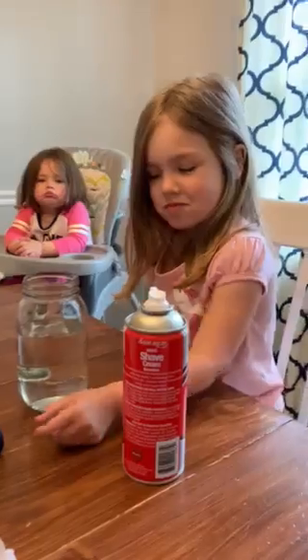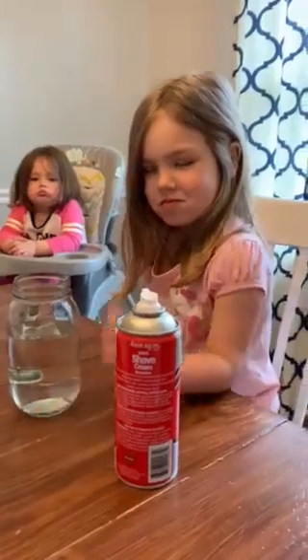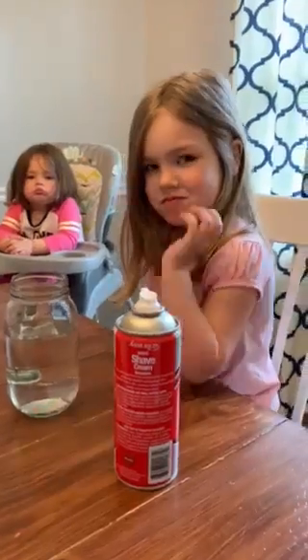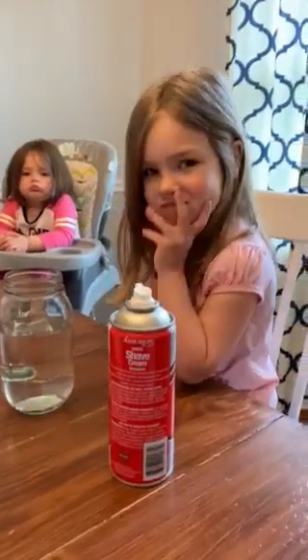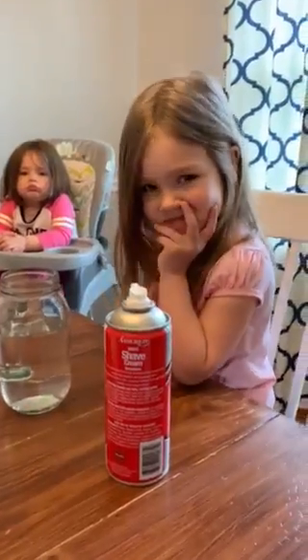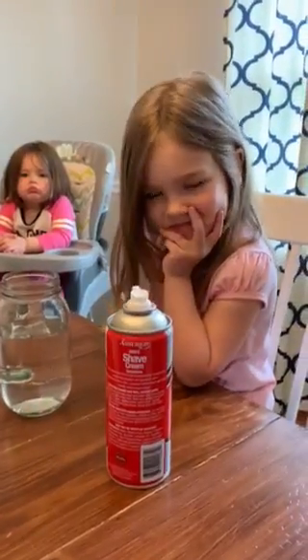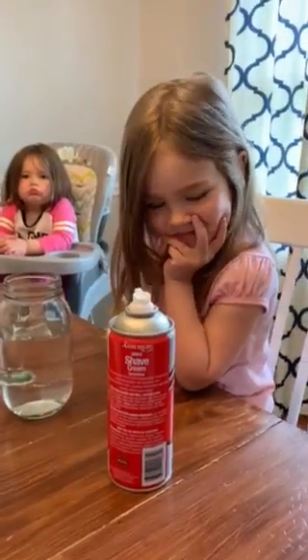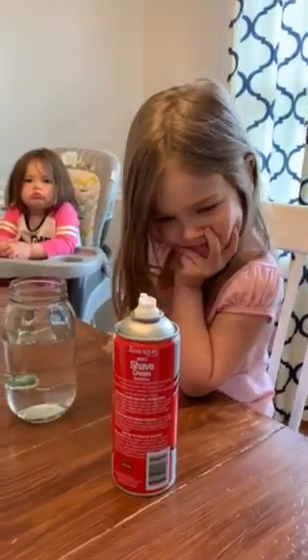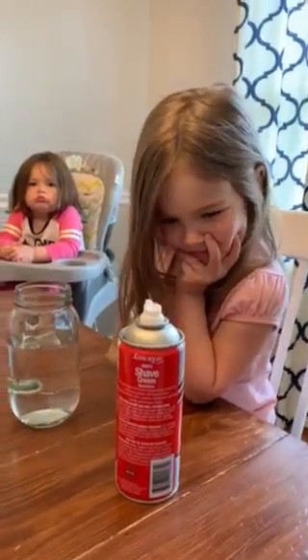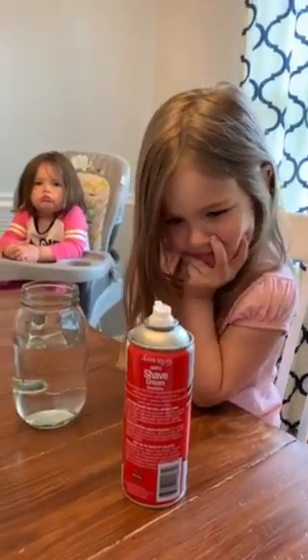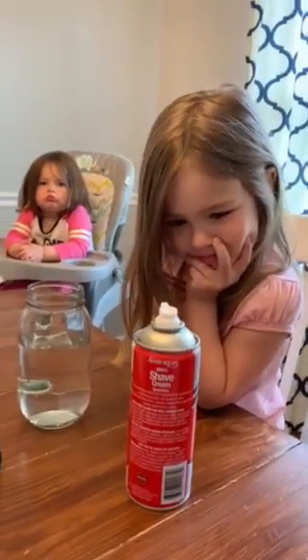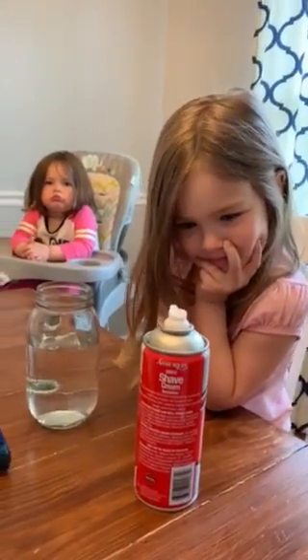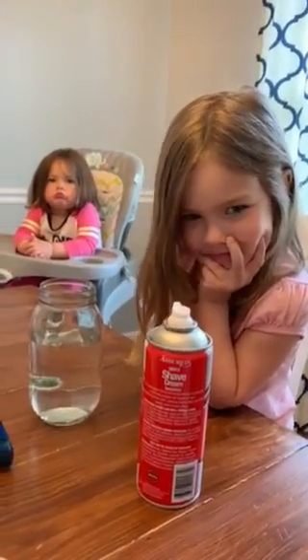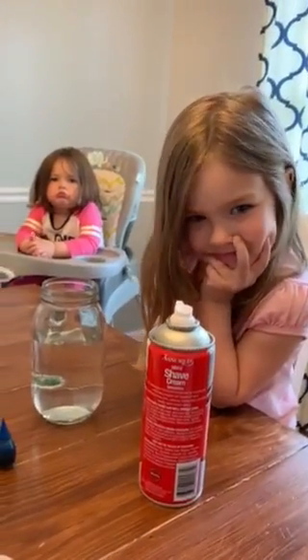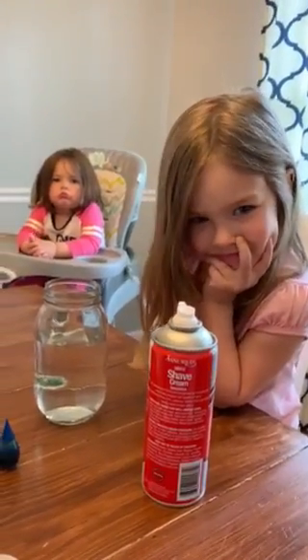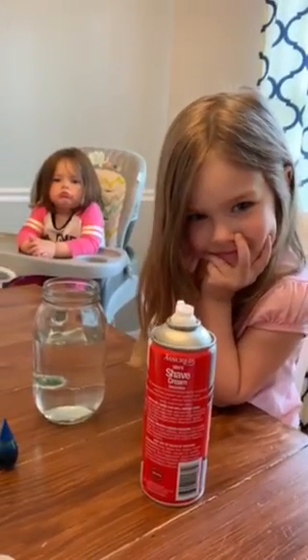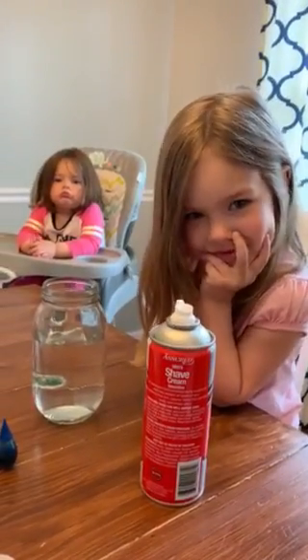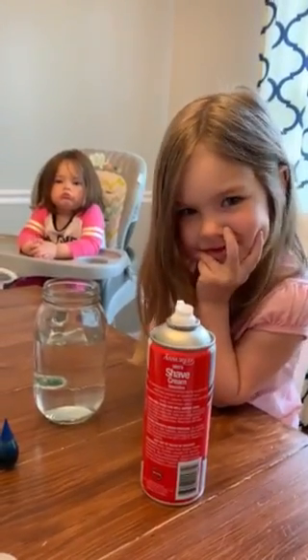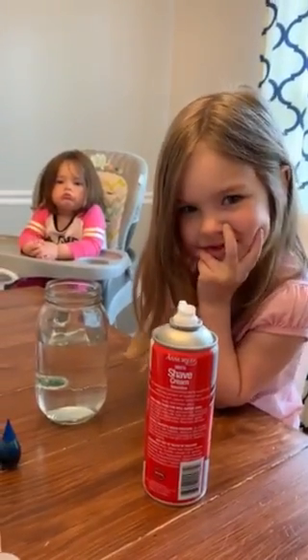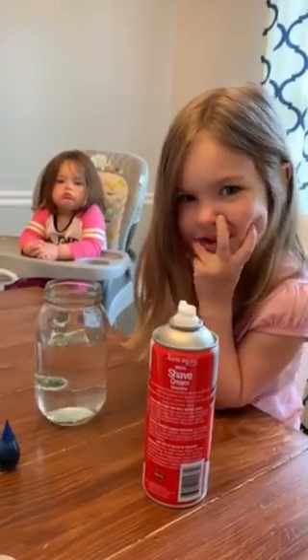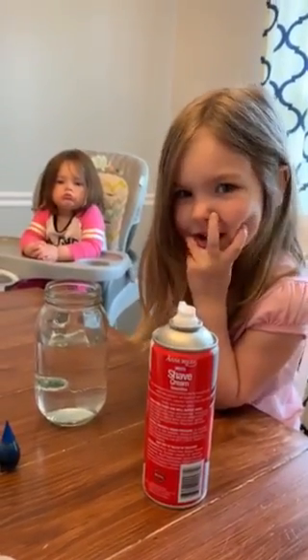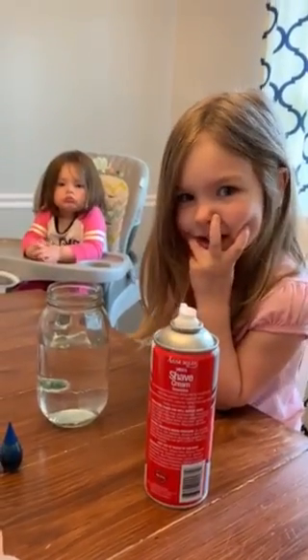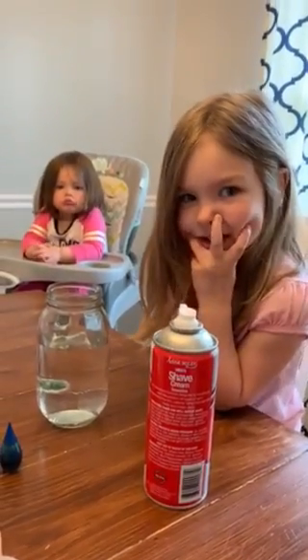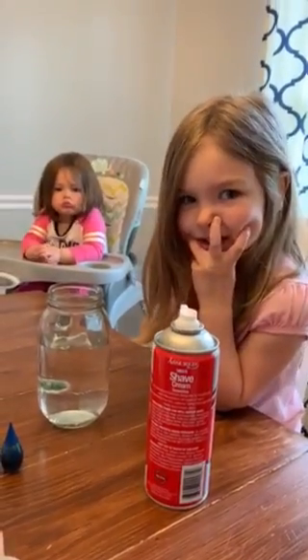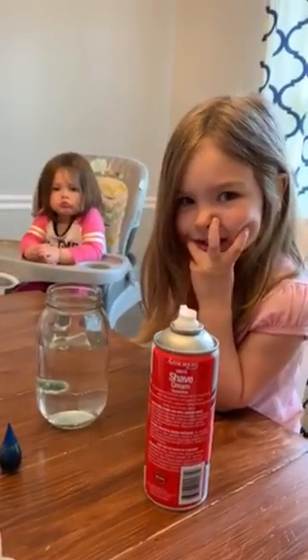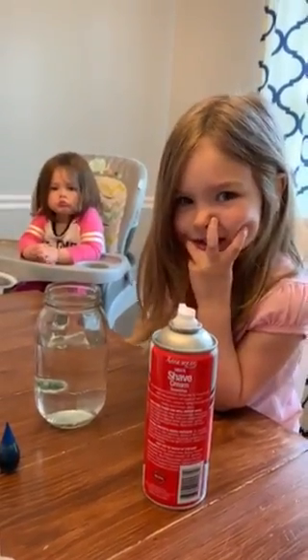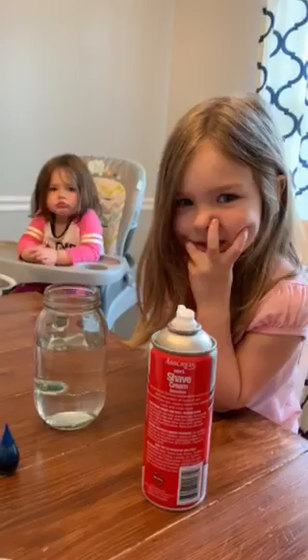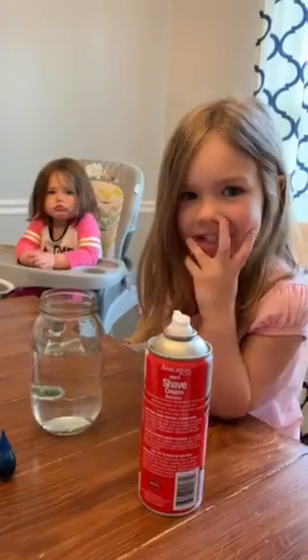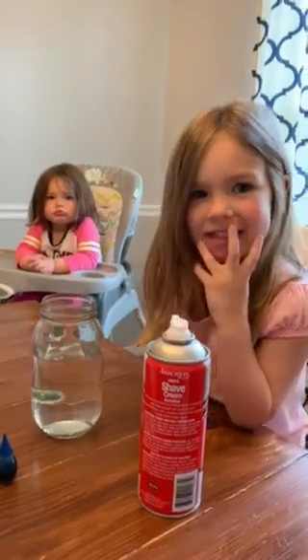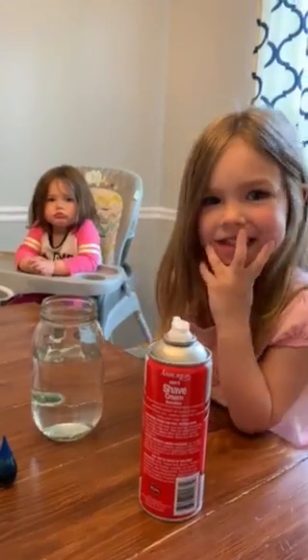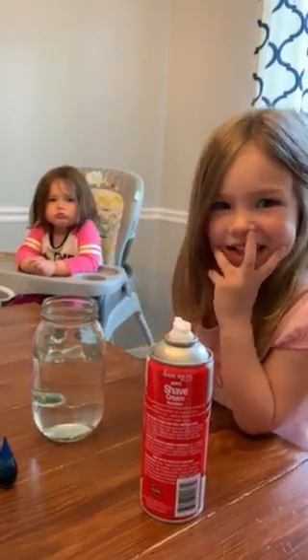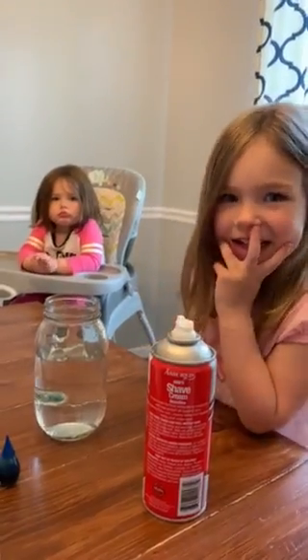Hello everybody! We have another science experiment for you. We're going to make a rain cloud.